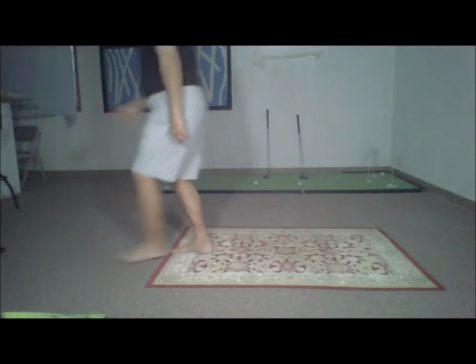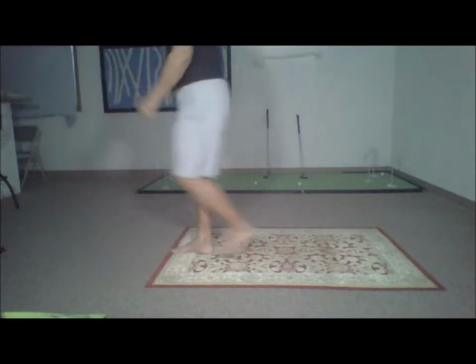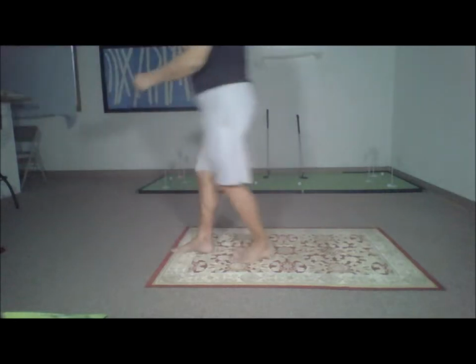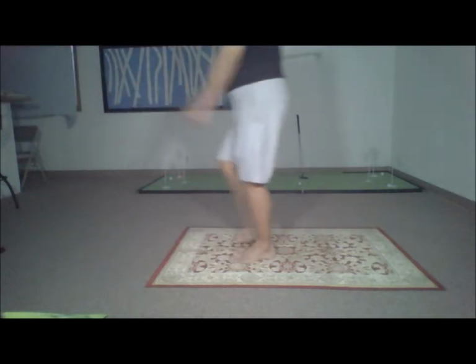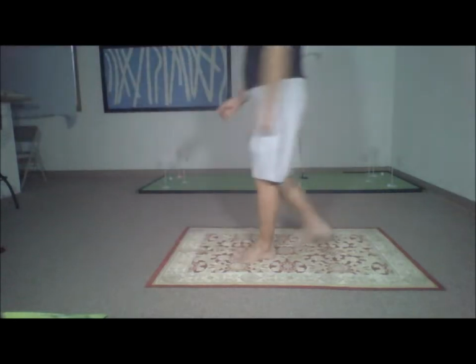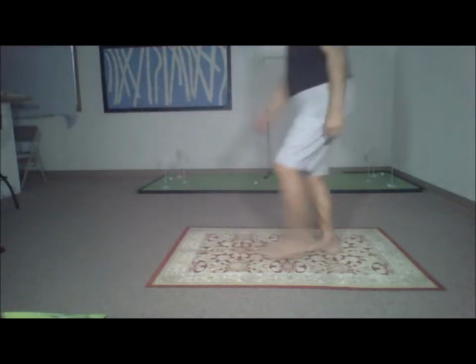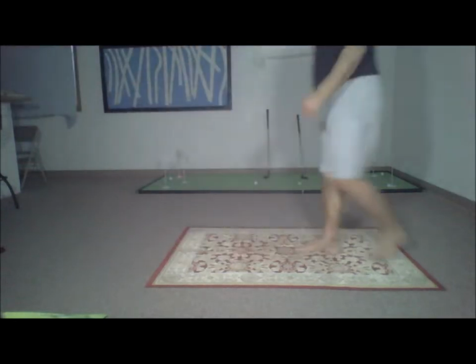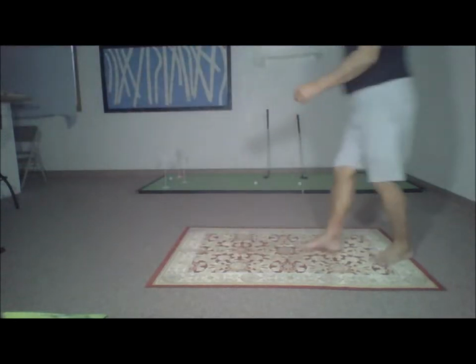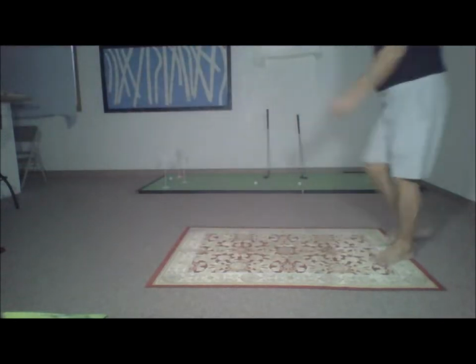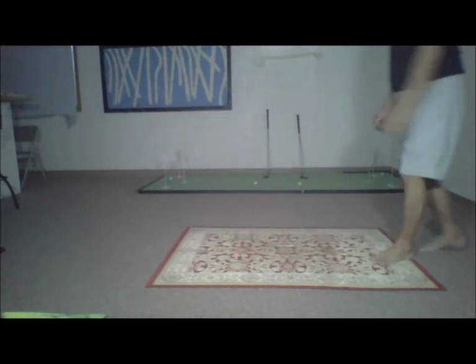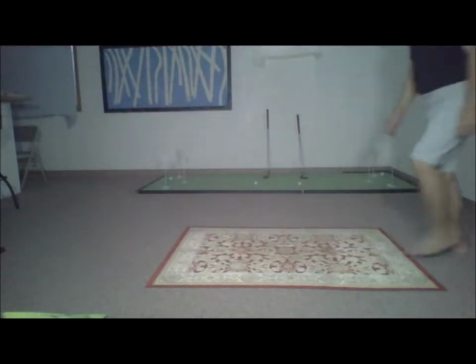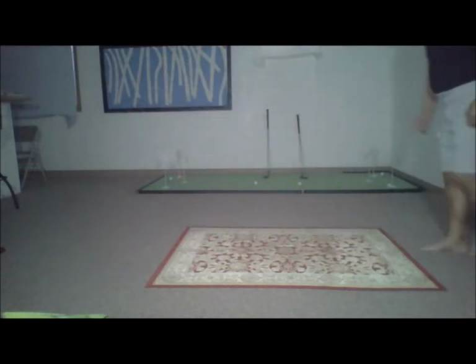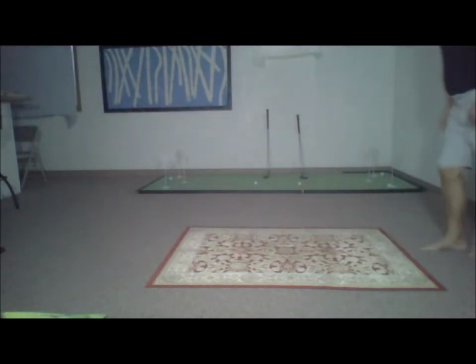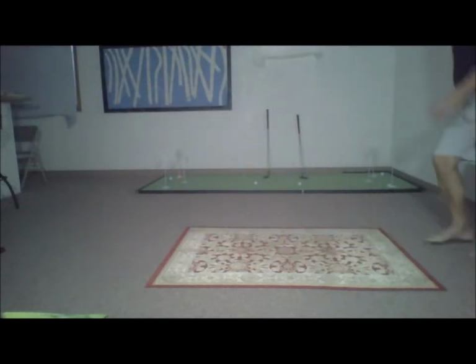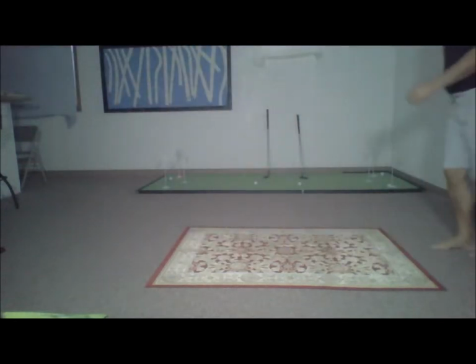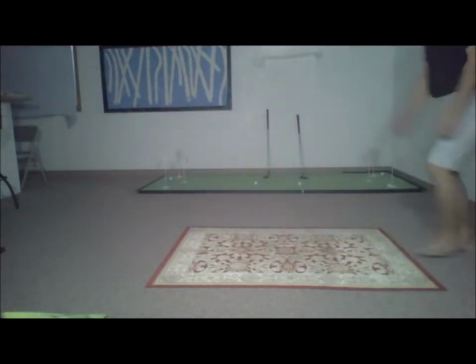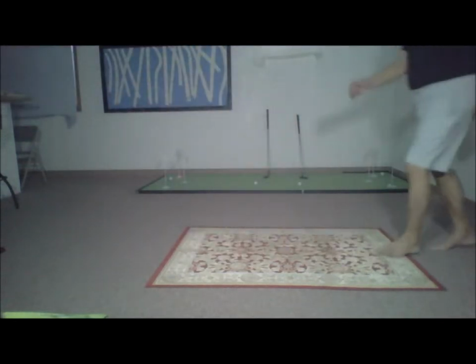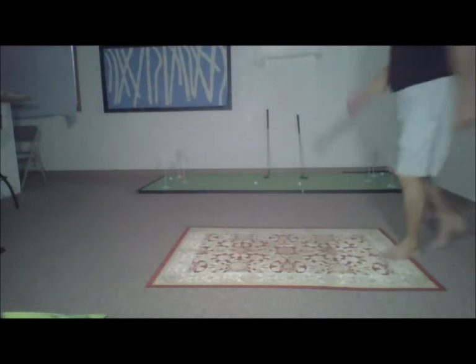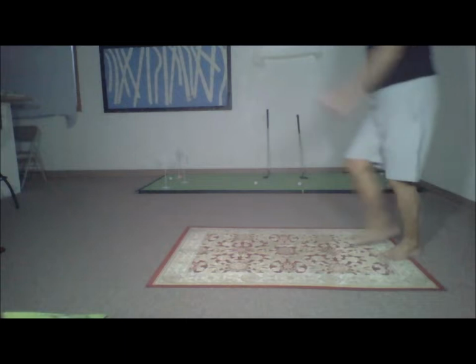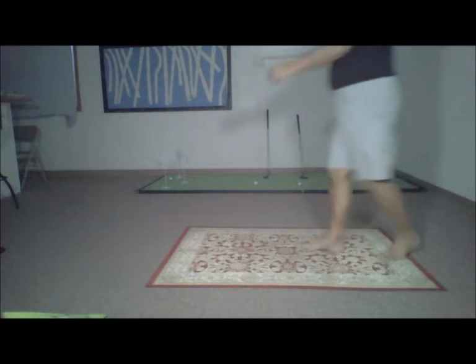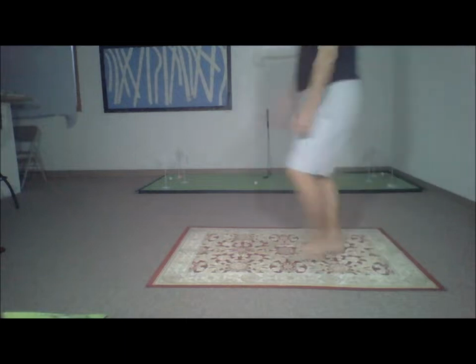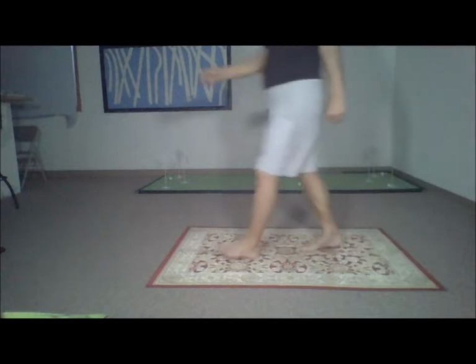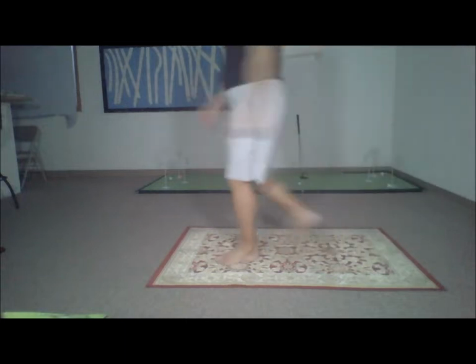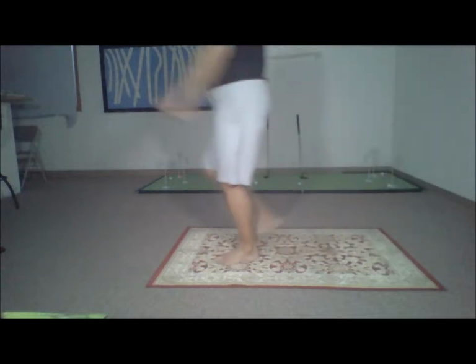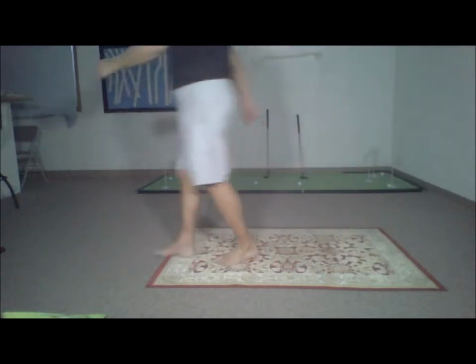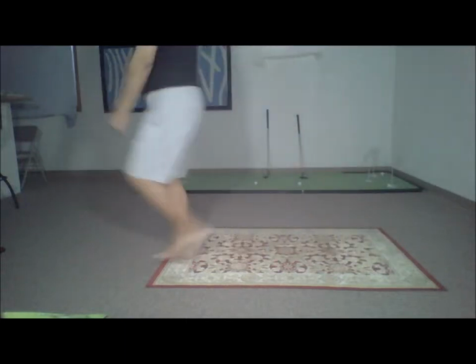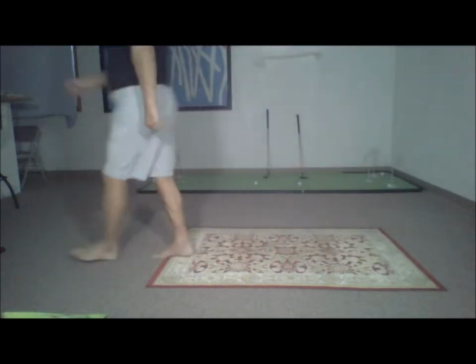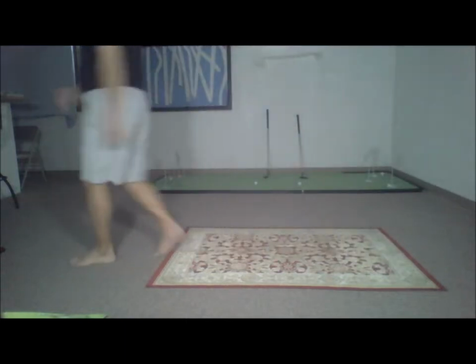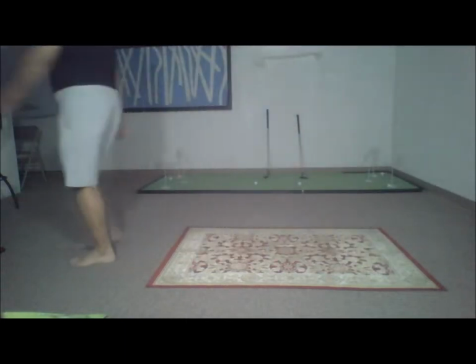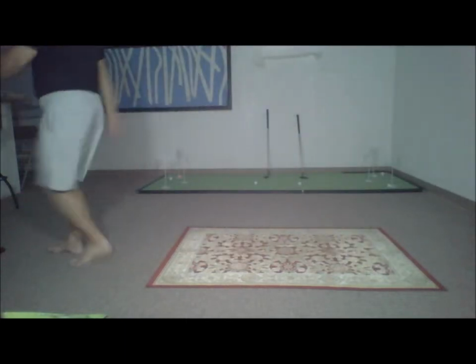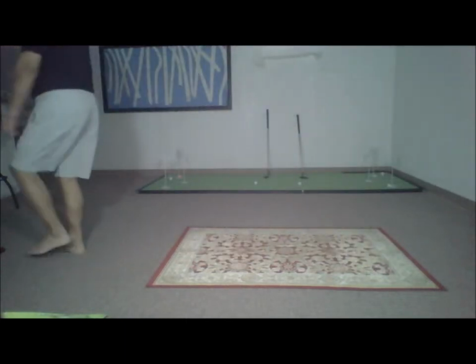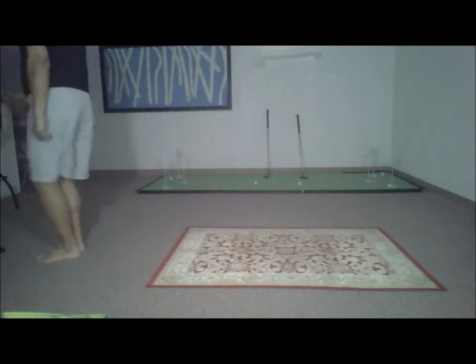Hello friends, once again I'm here, this old man trying to give you some lessons which I learned in life.